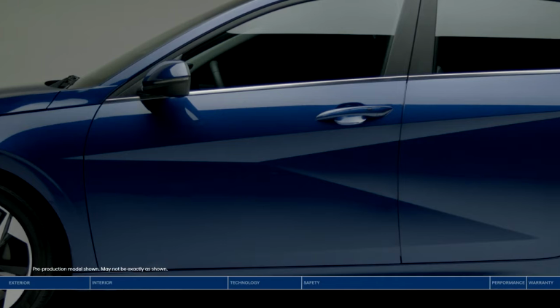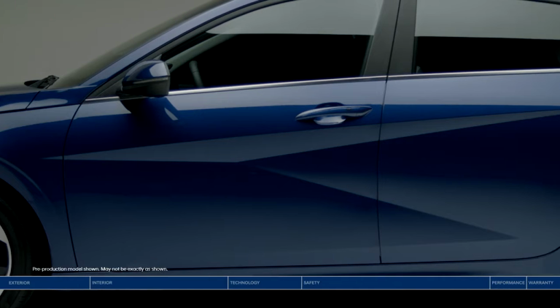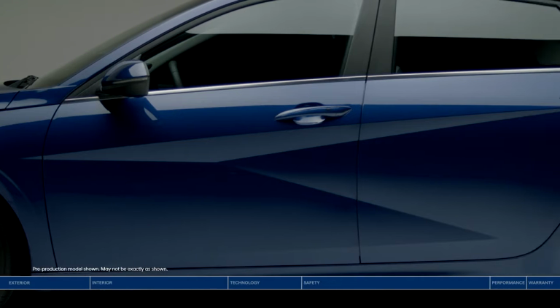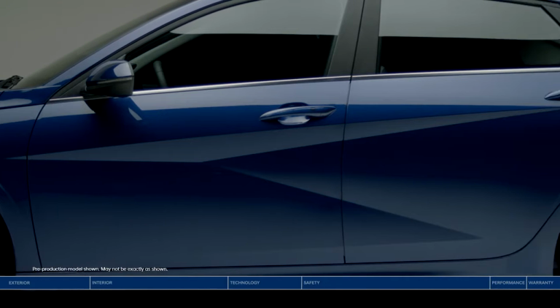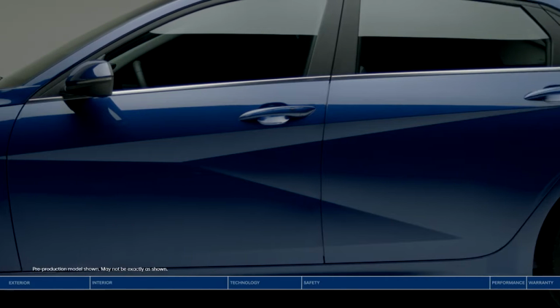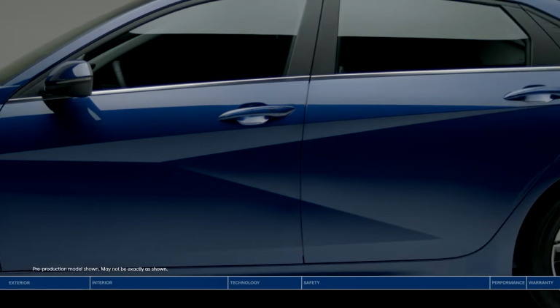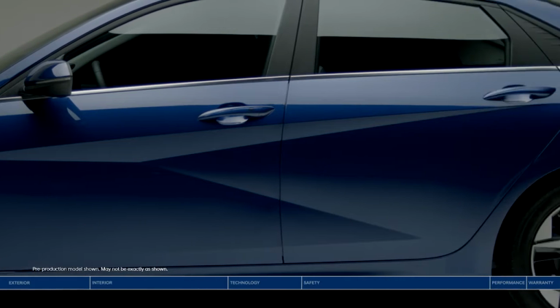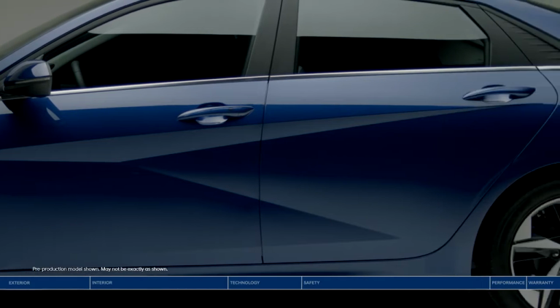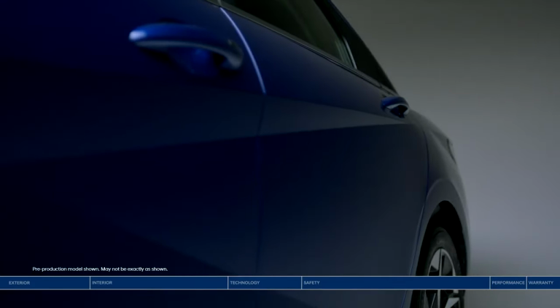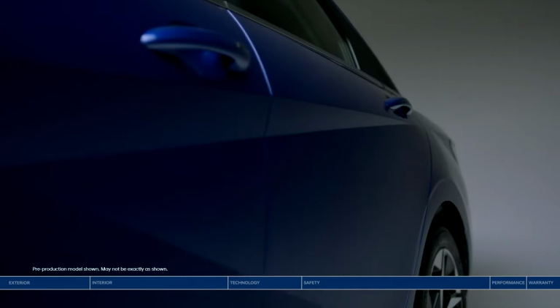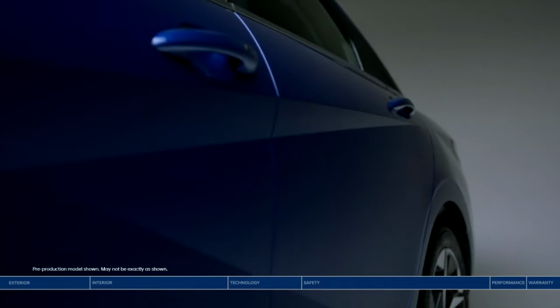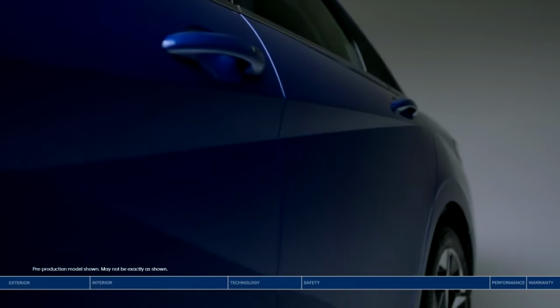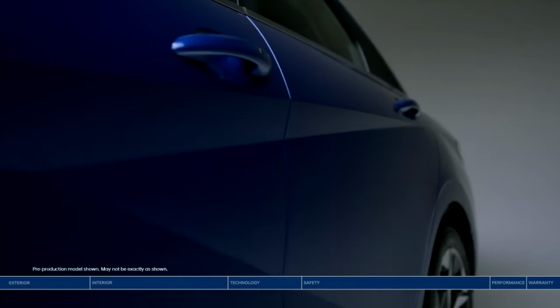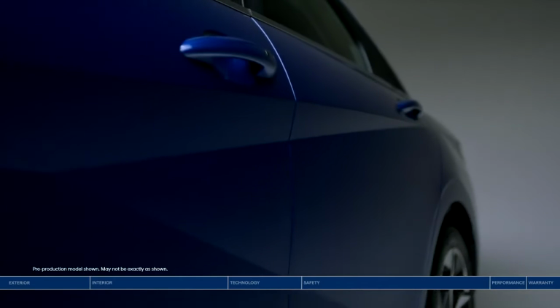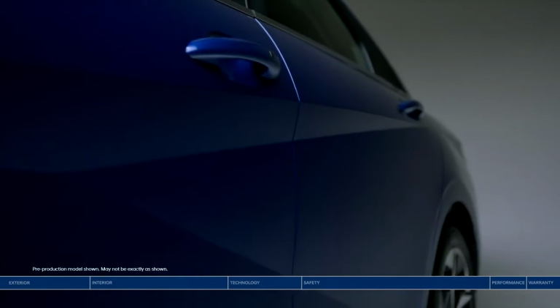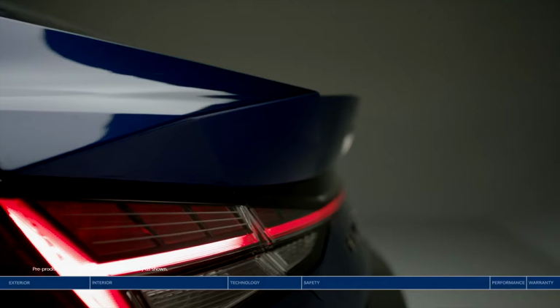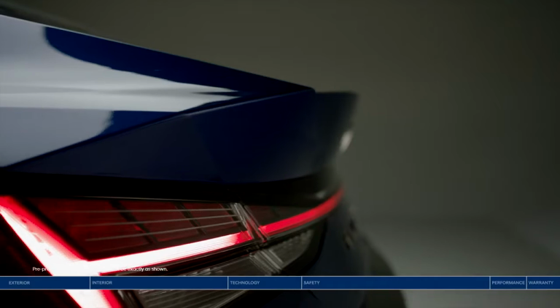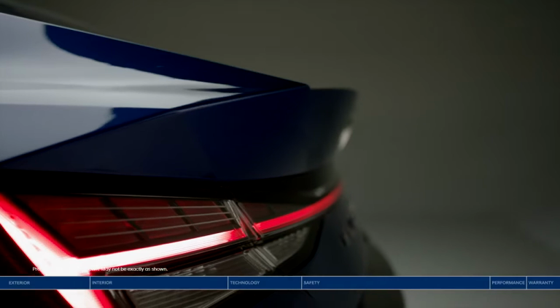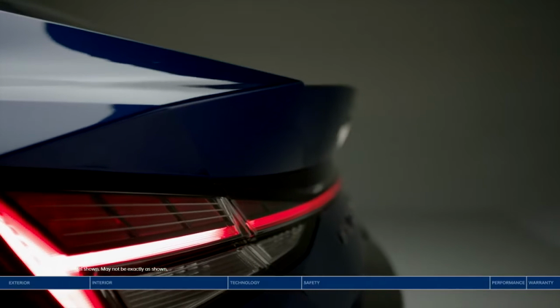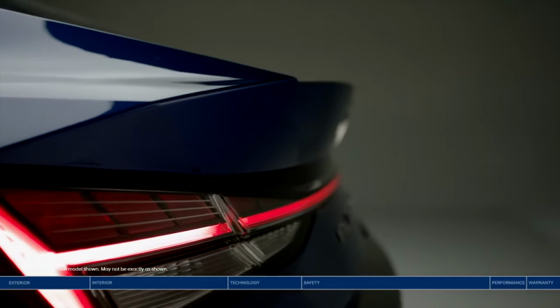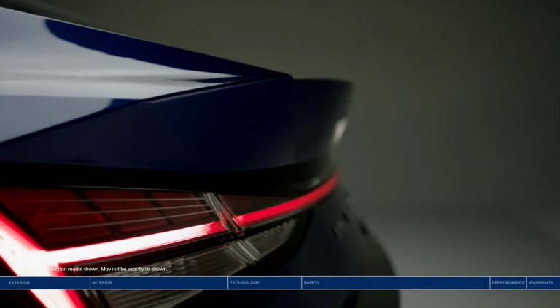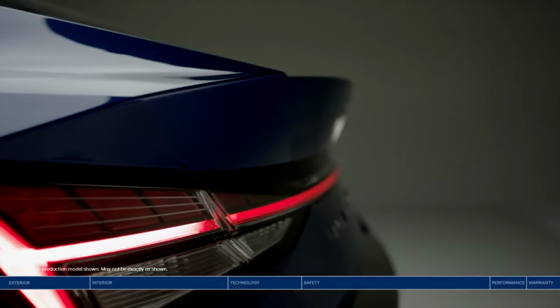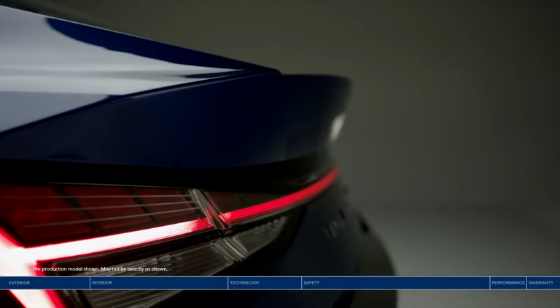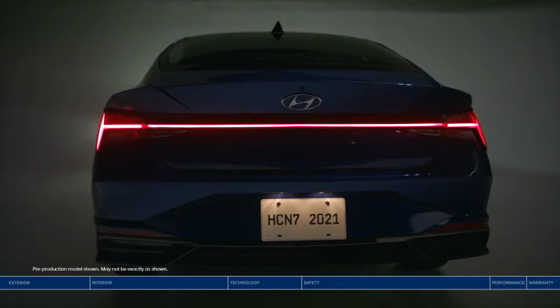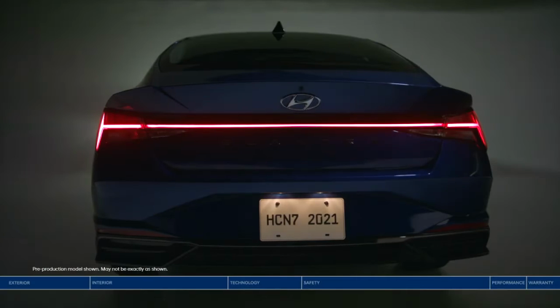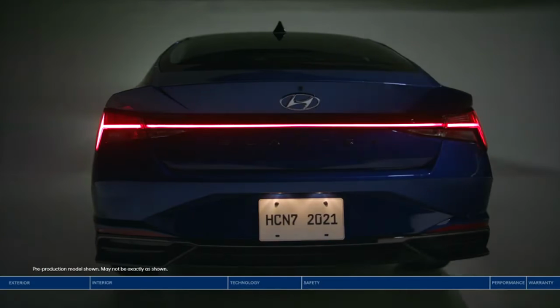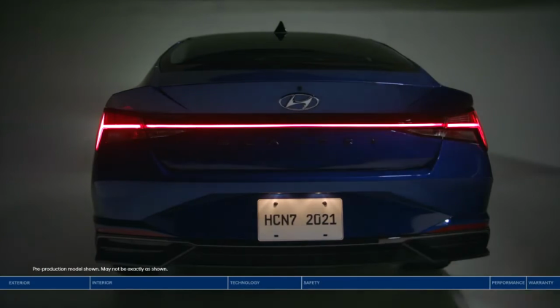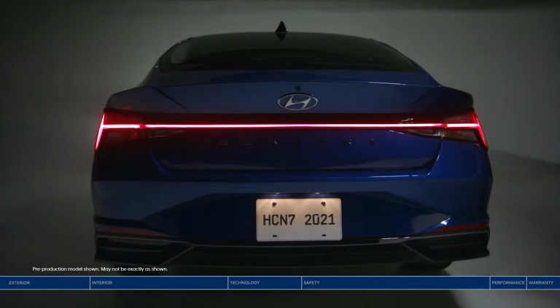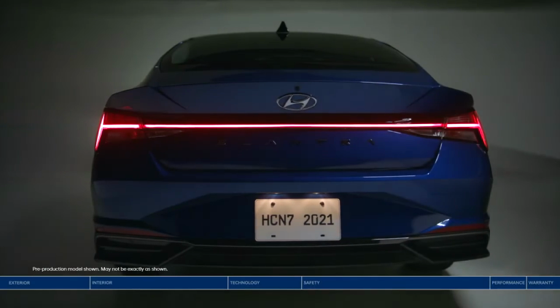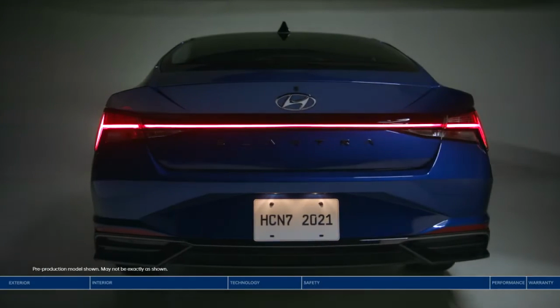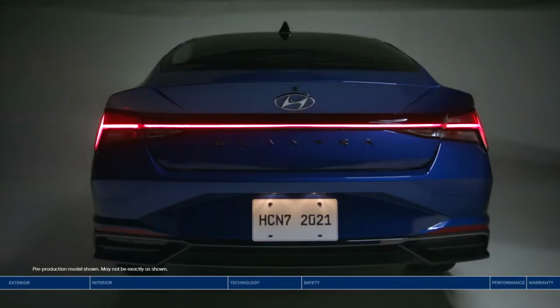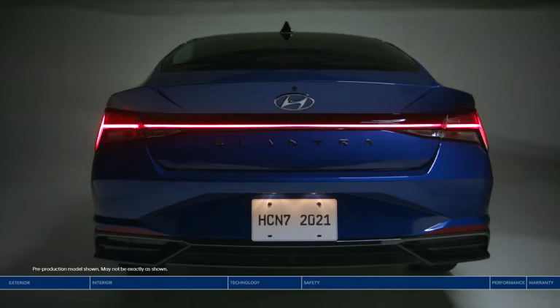Sharp. Daring. Watch the future take shape with the Hyundai Elantra.